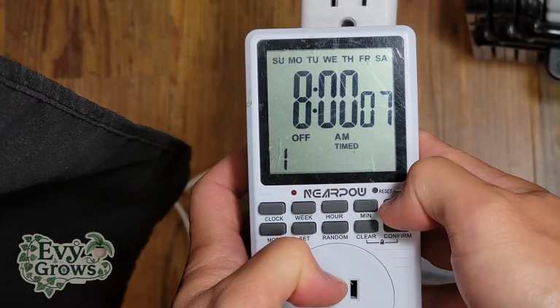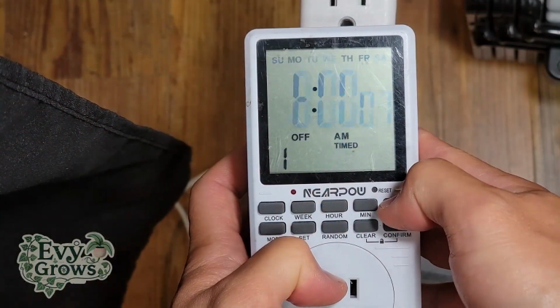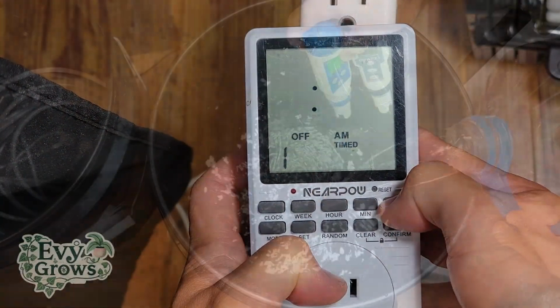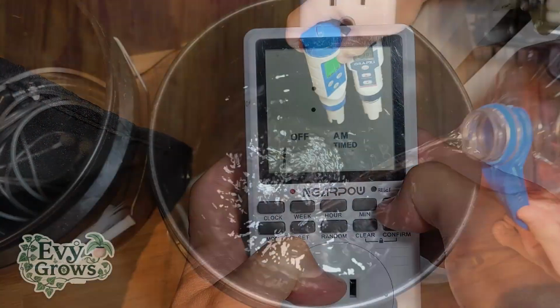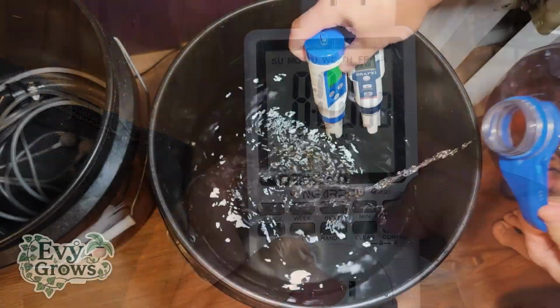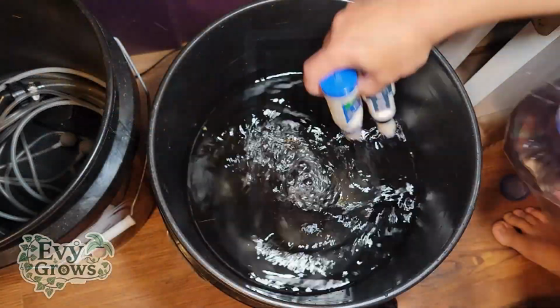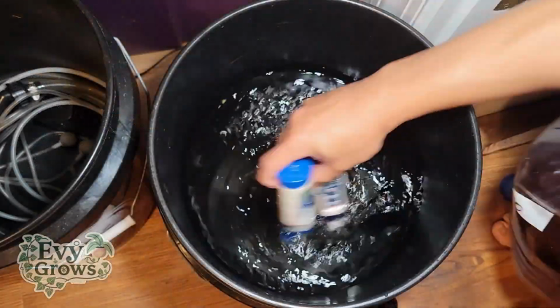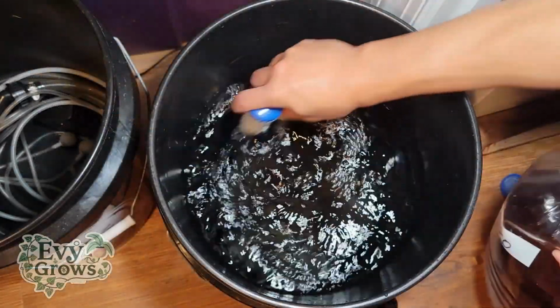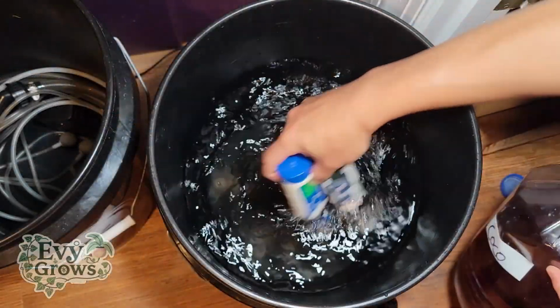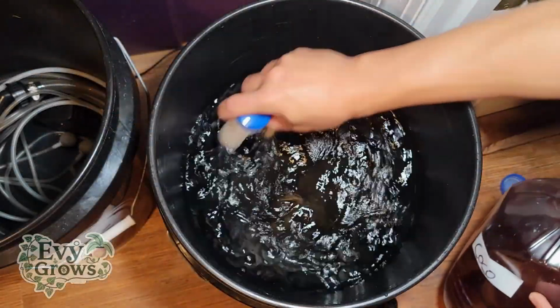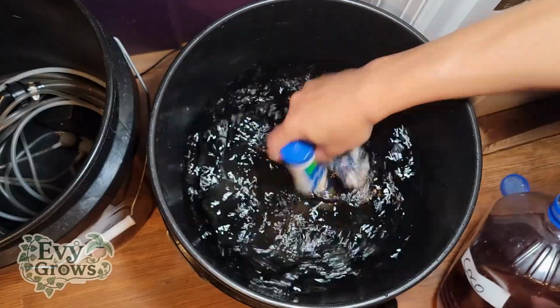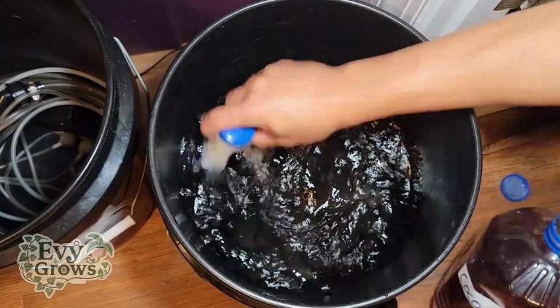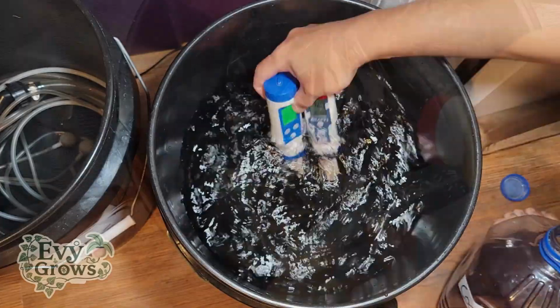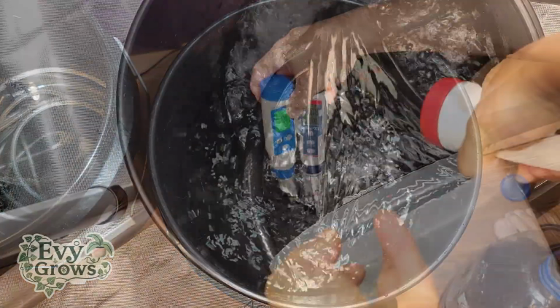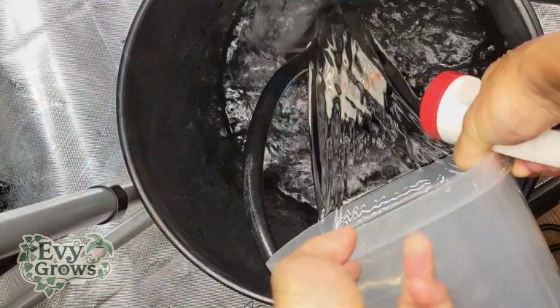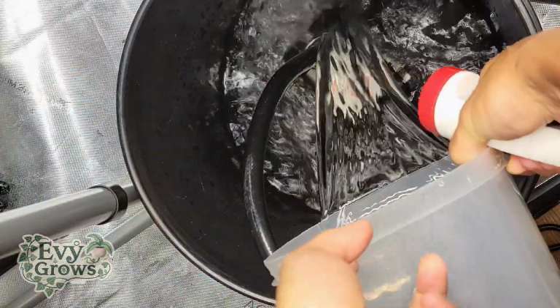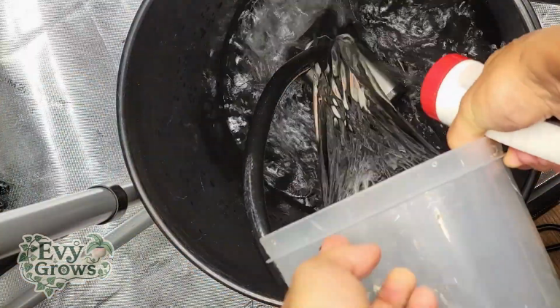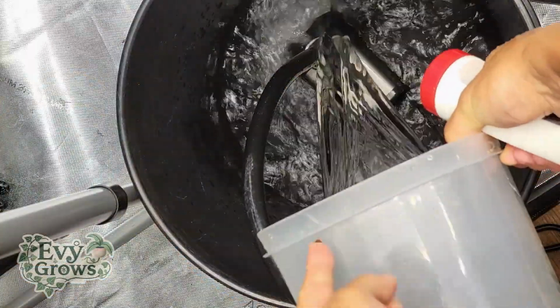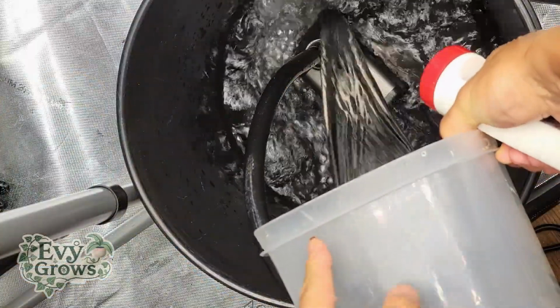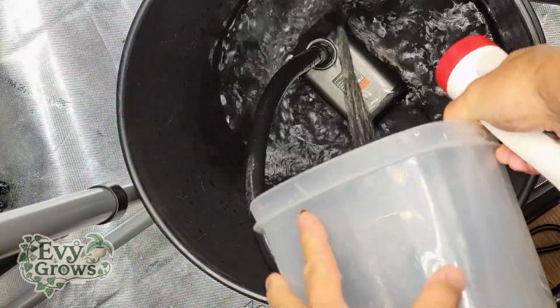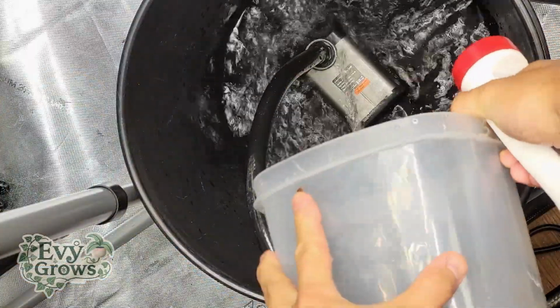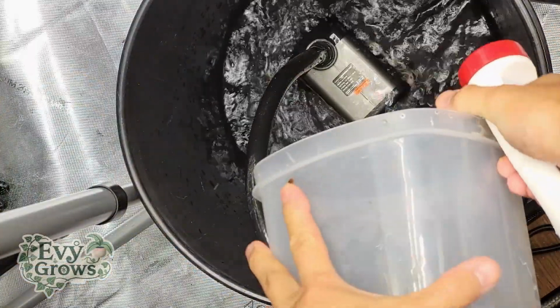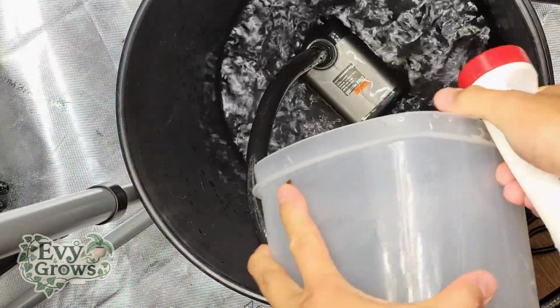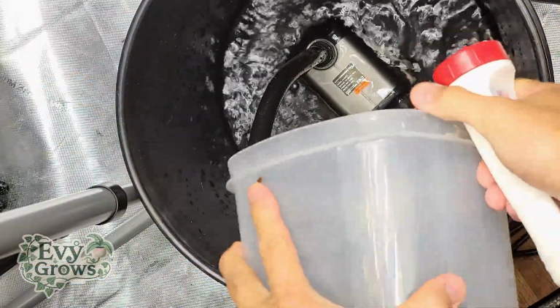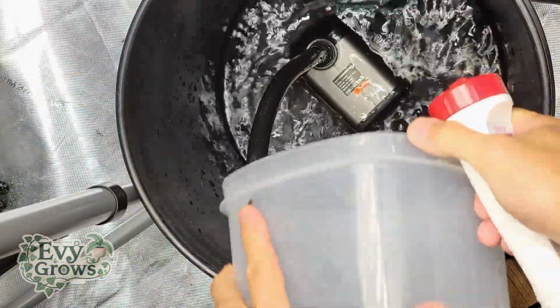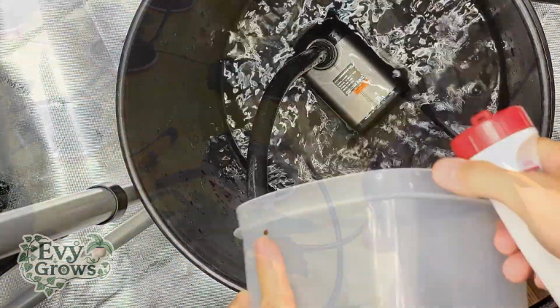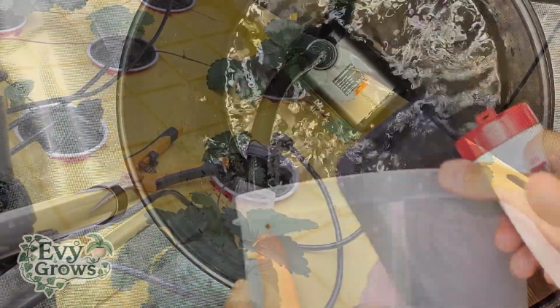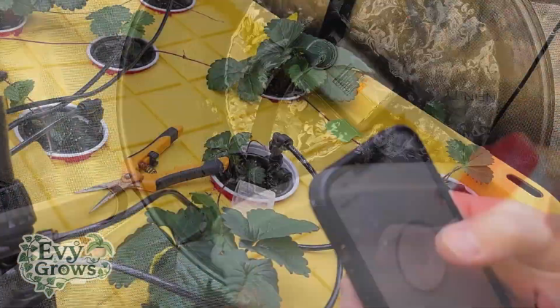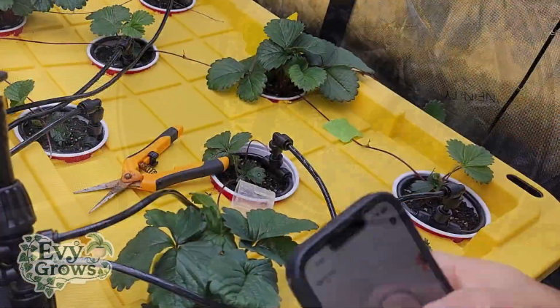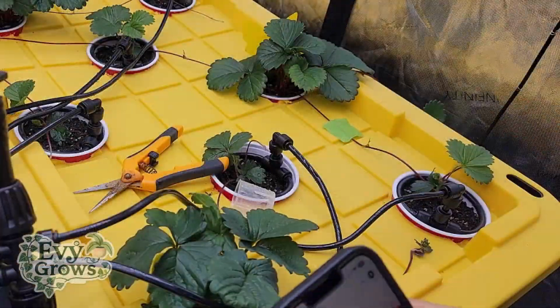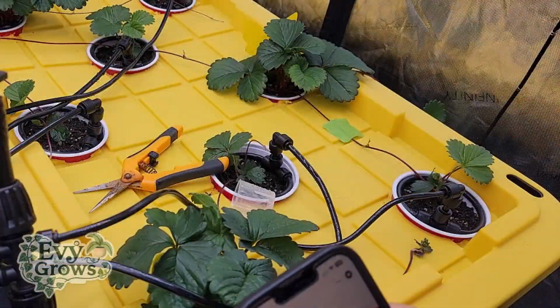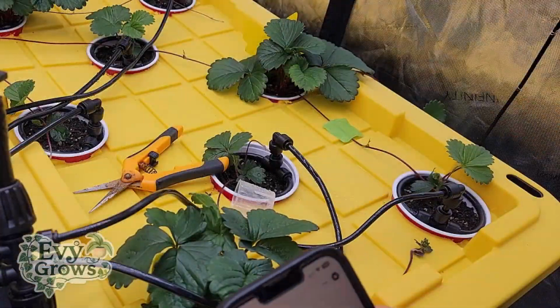The only thing left is to set up your nutrients specific to the plants that you're growing. Check out my channel for more on that.